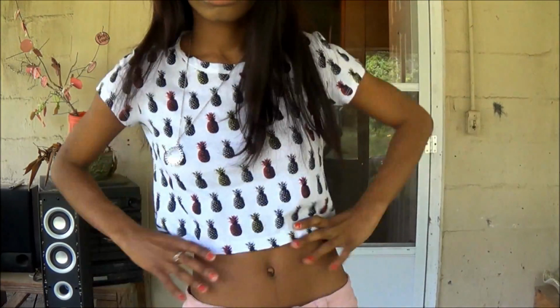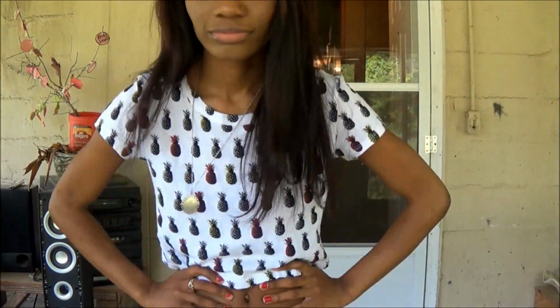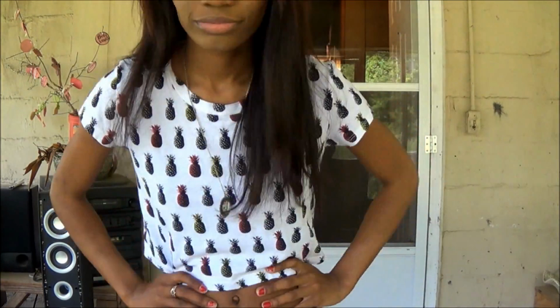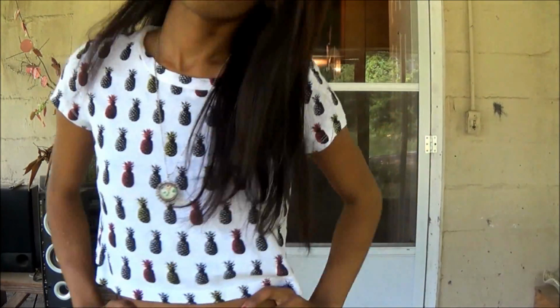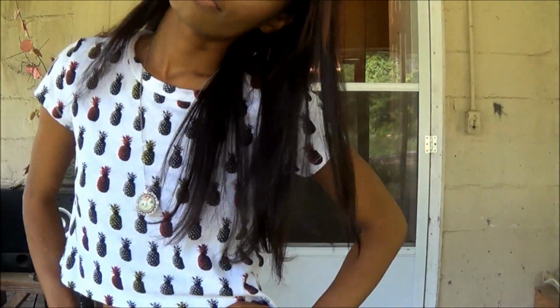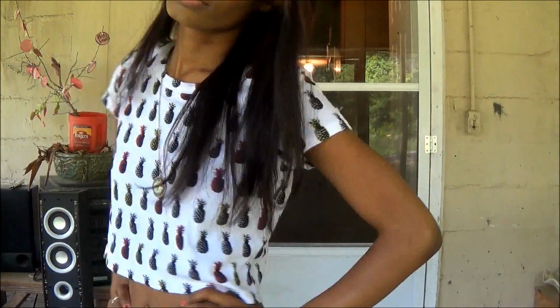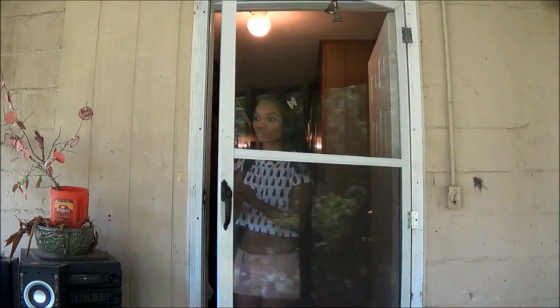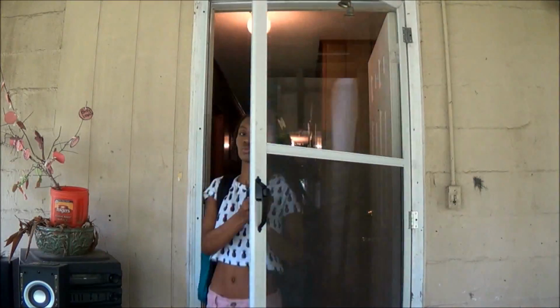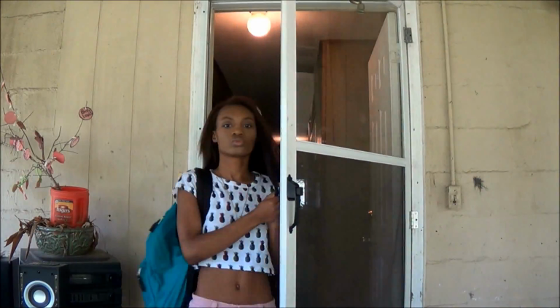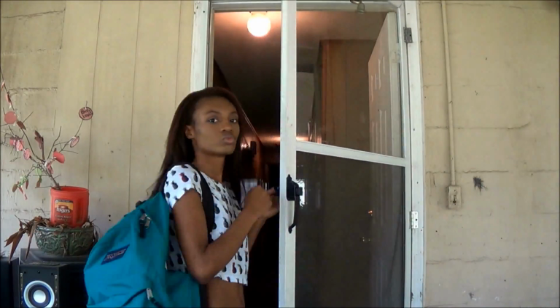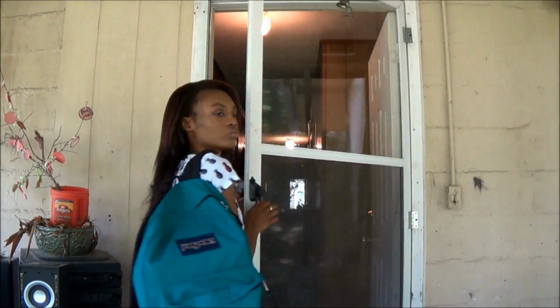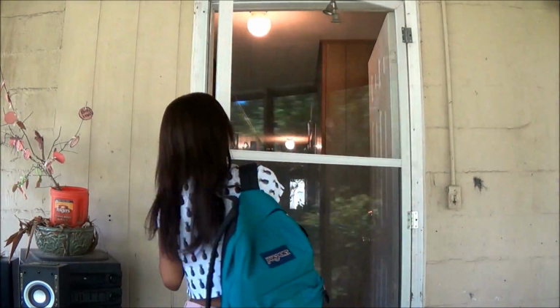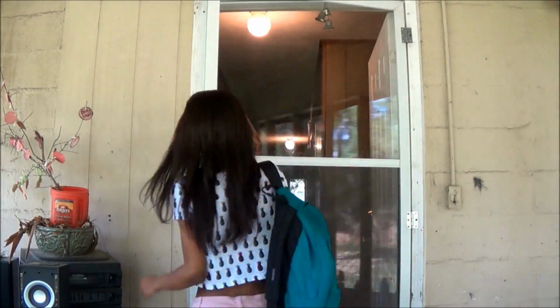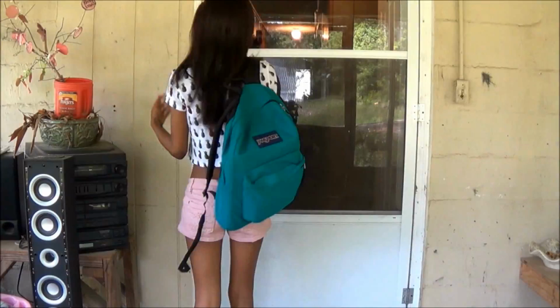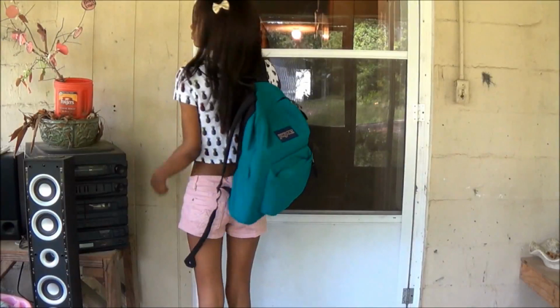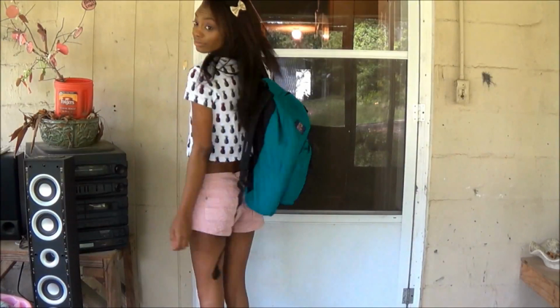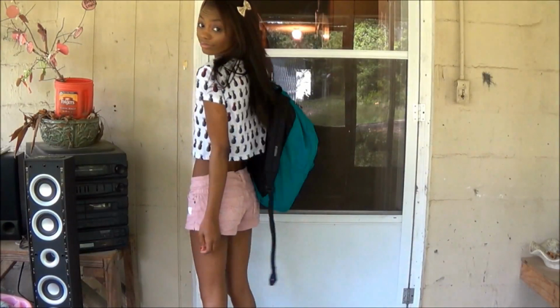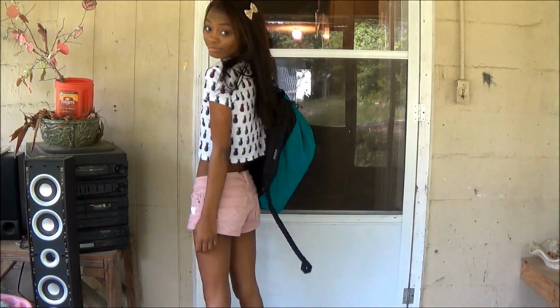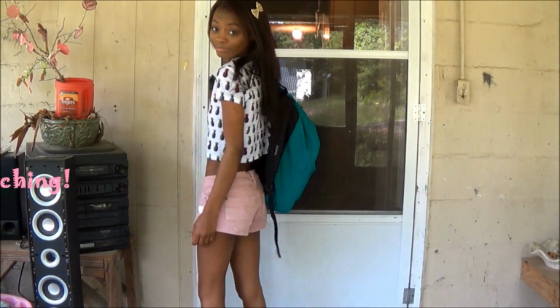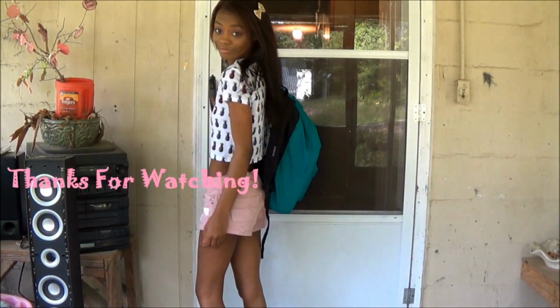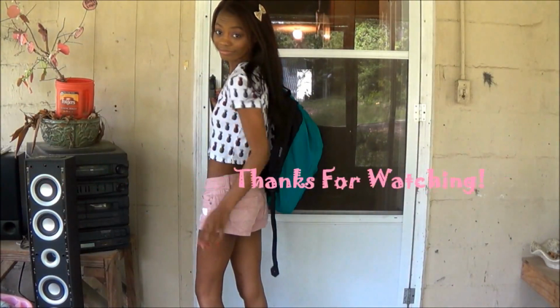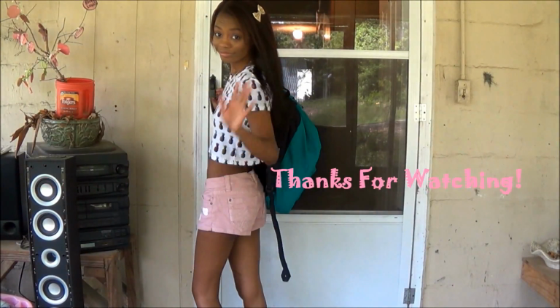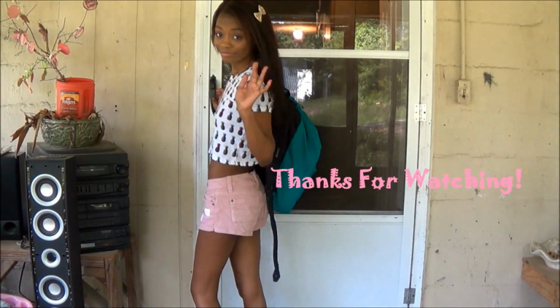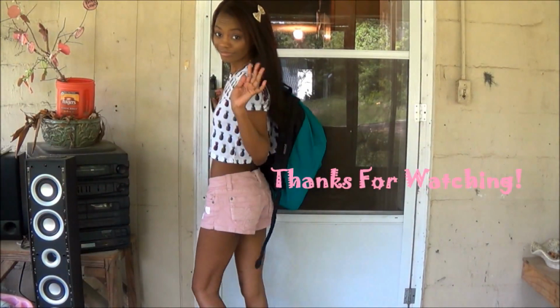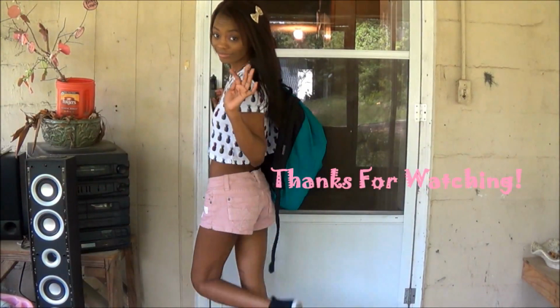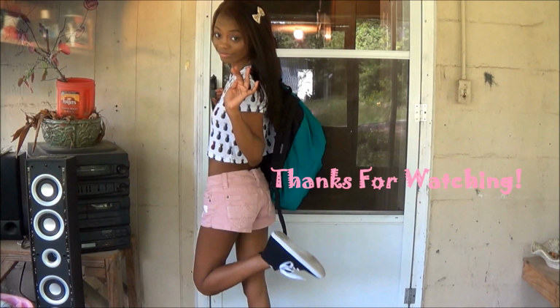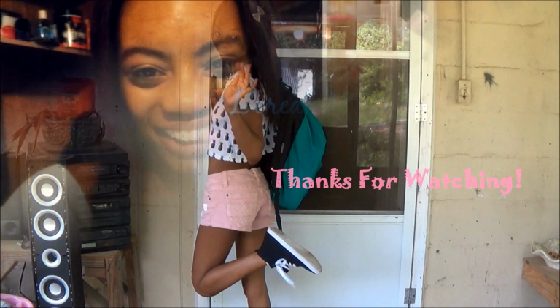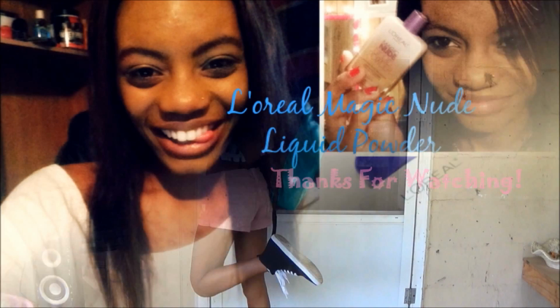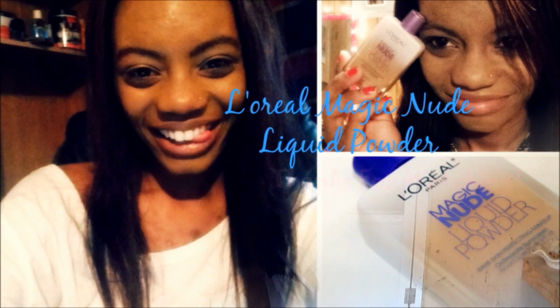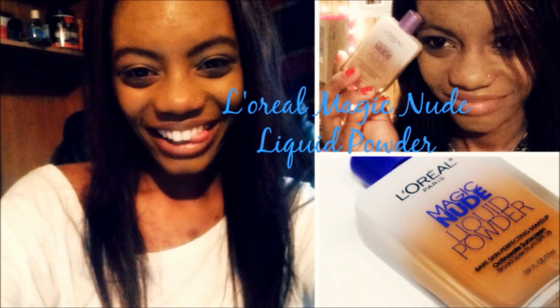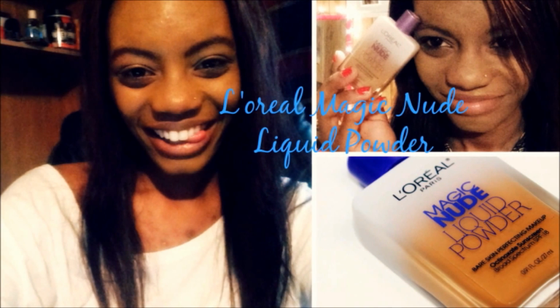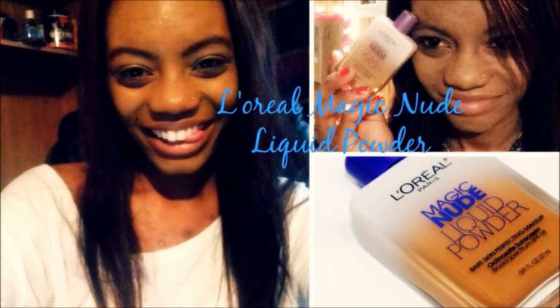And that is the completed look! I hope you enjoyed and I'll see you in the next video. Thanks so much for watching.